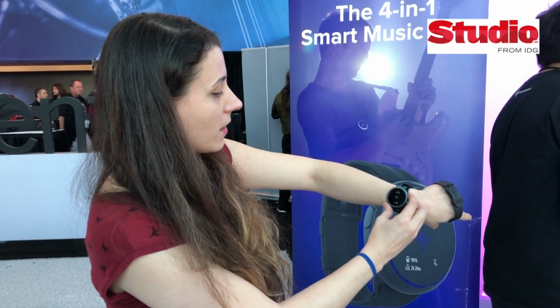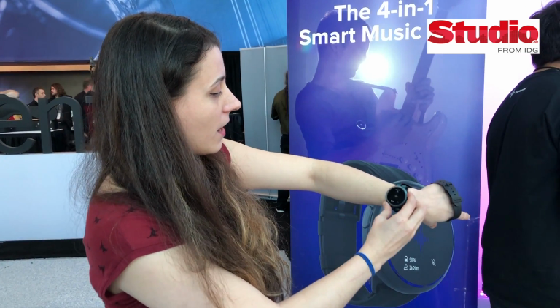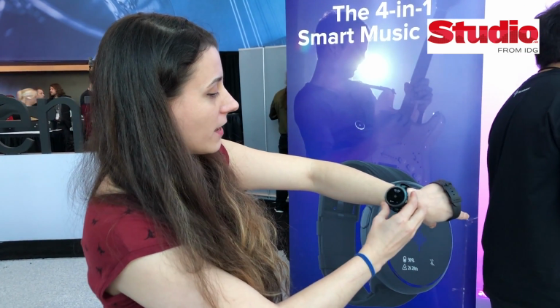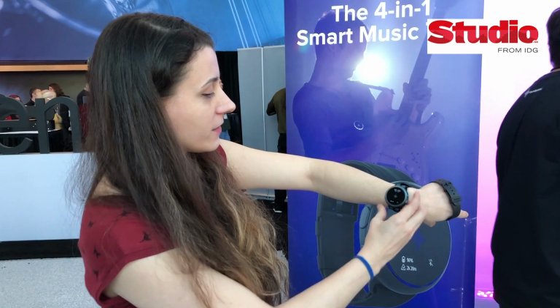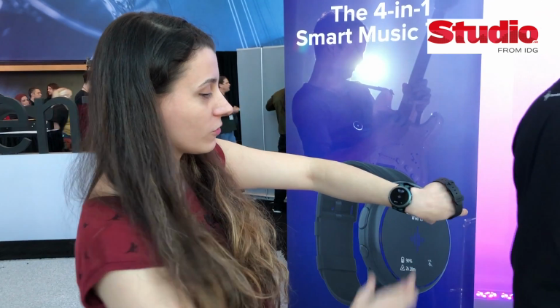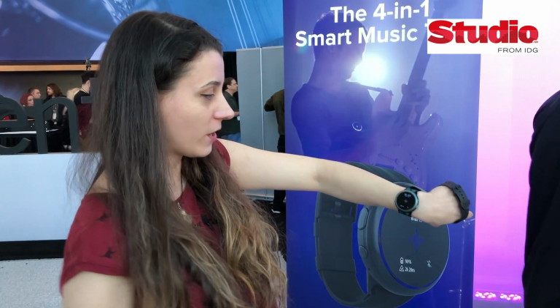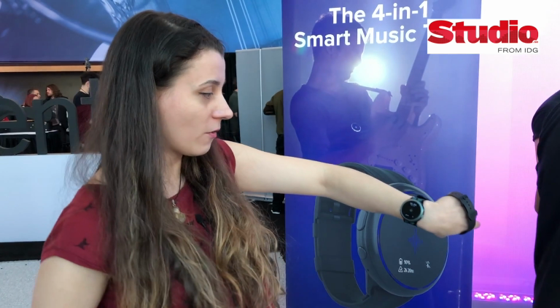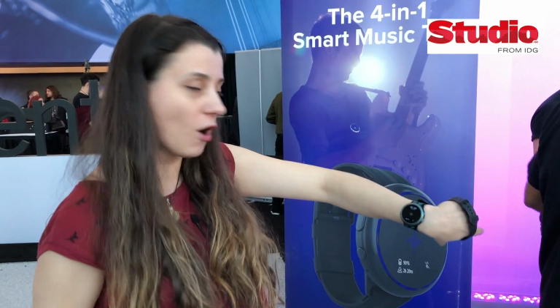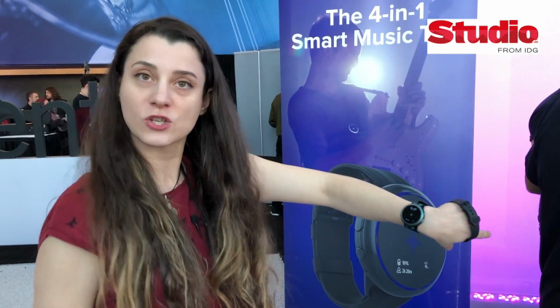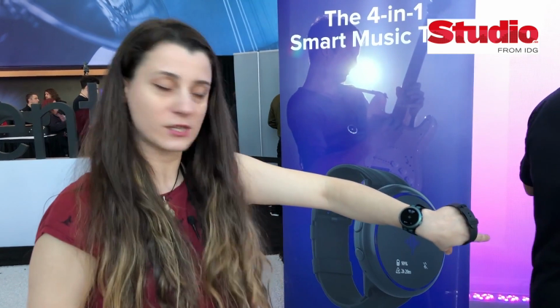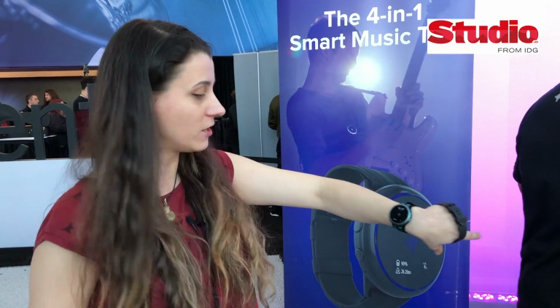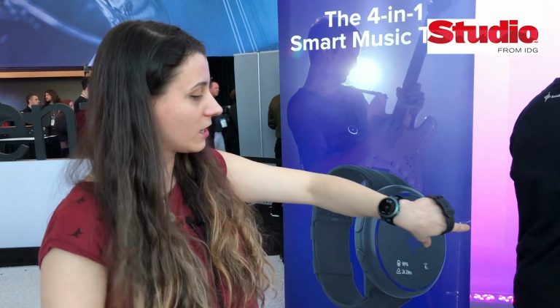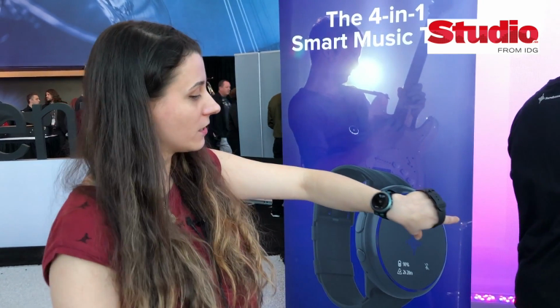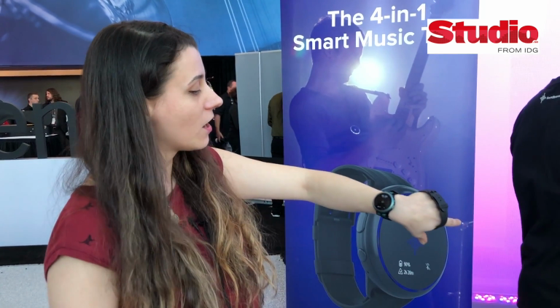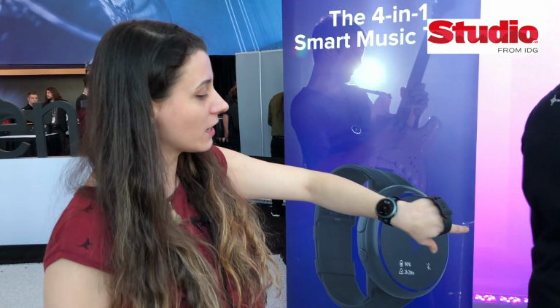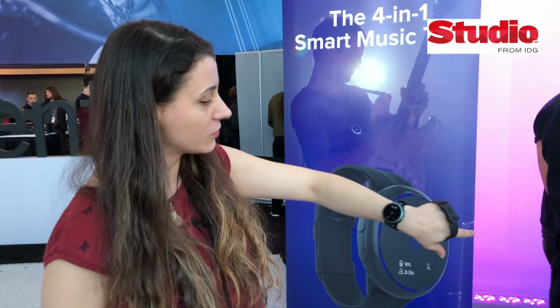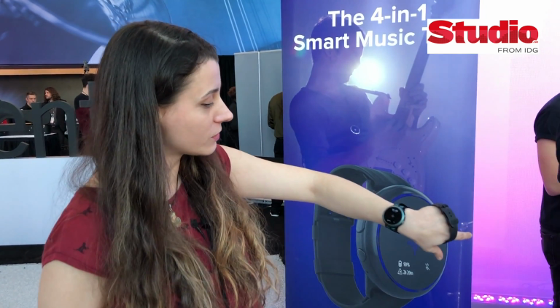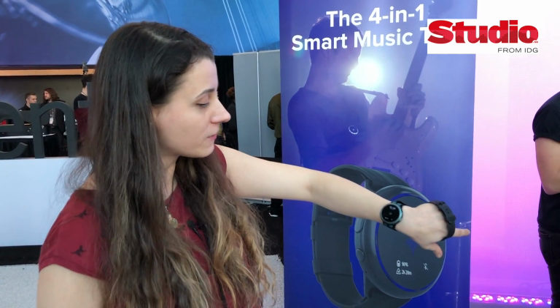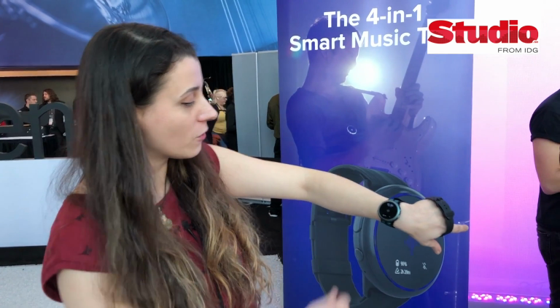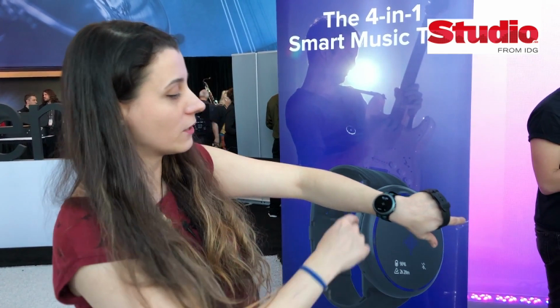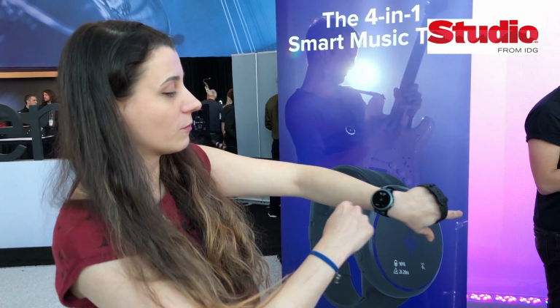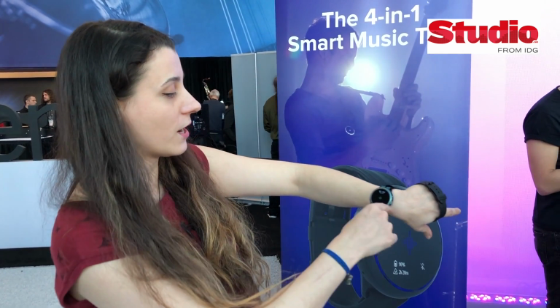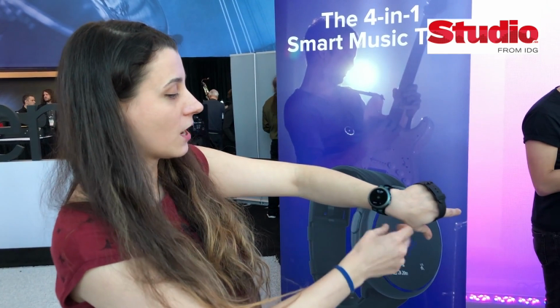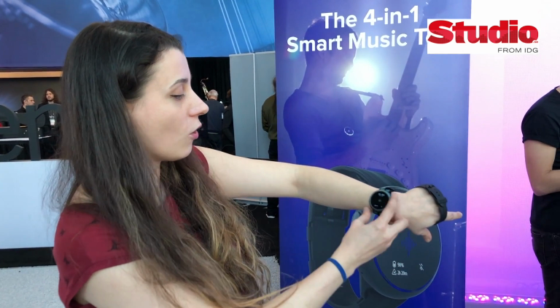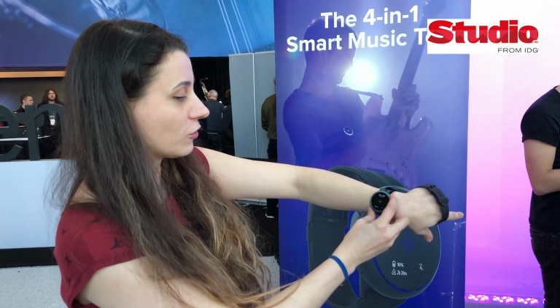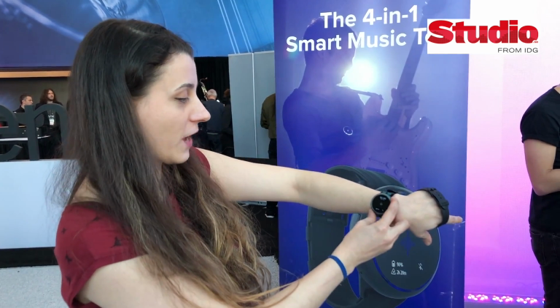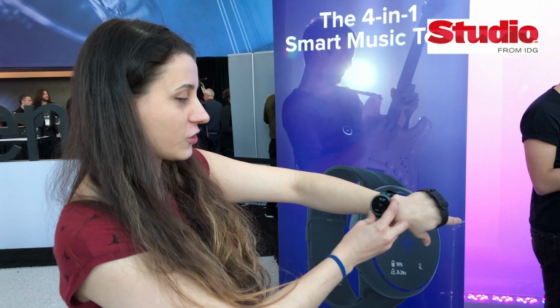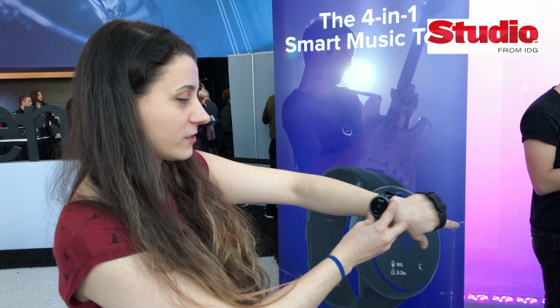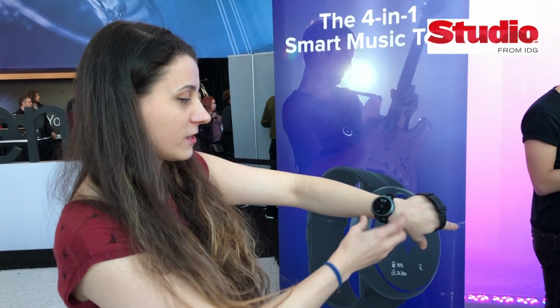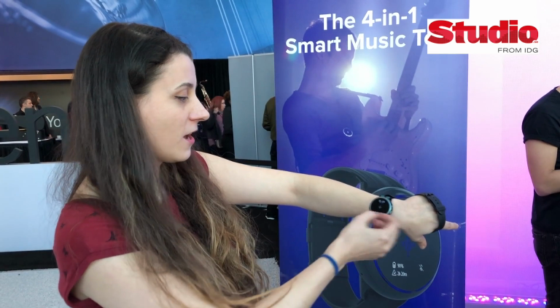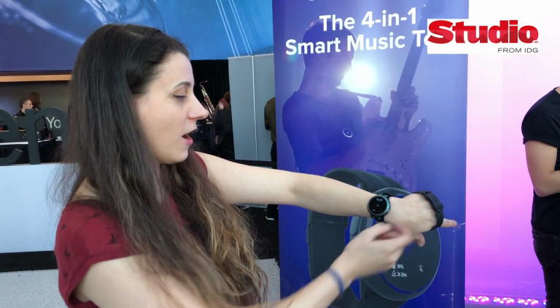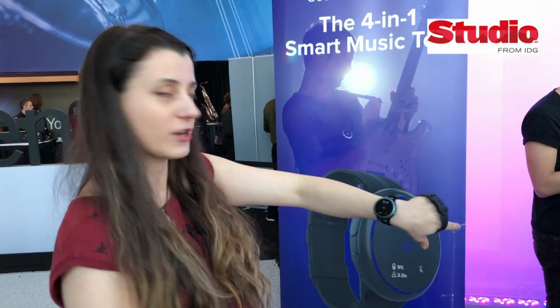And it is also a watch that you can link with your smartphone, and it will bring all the notifications right there.